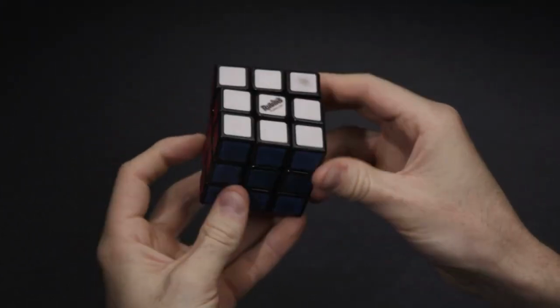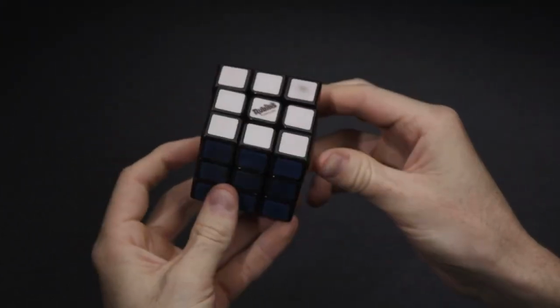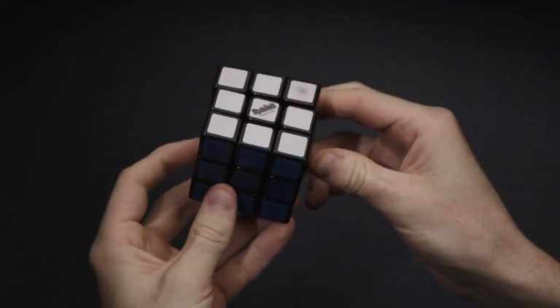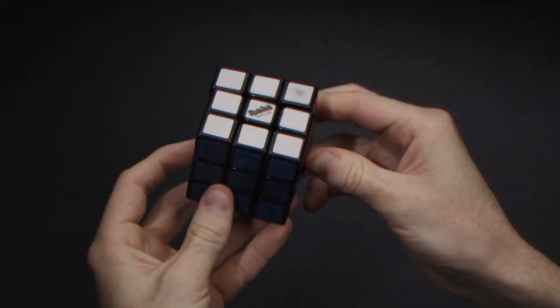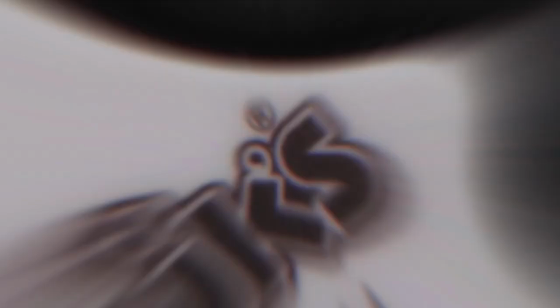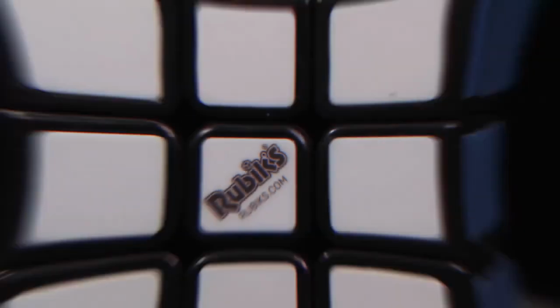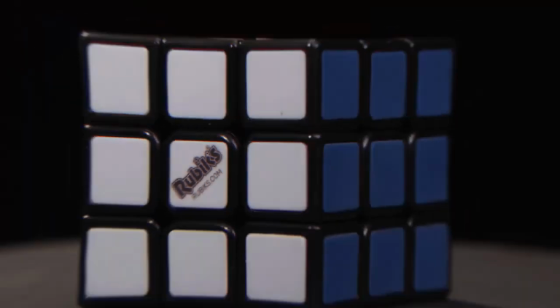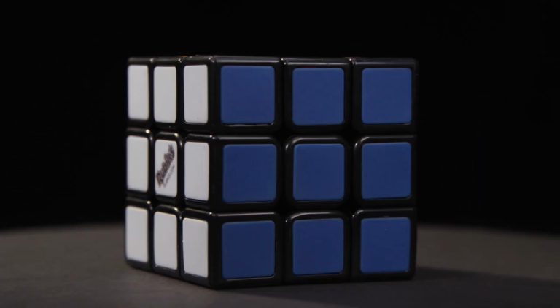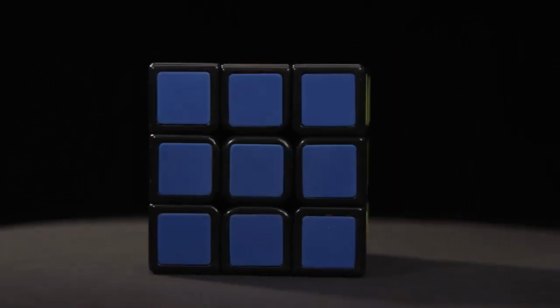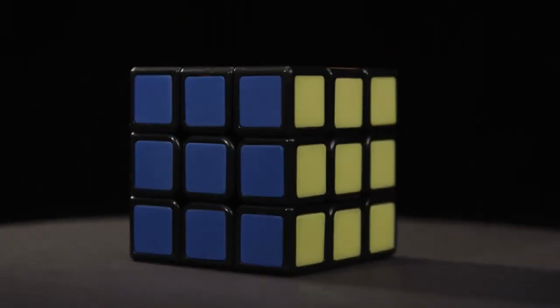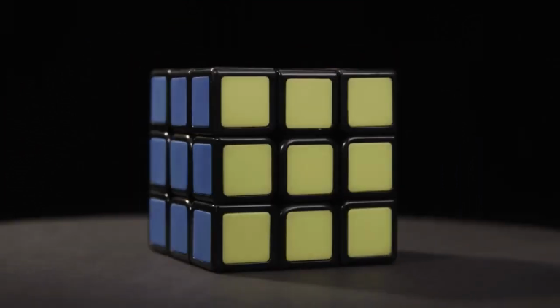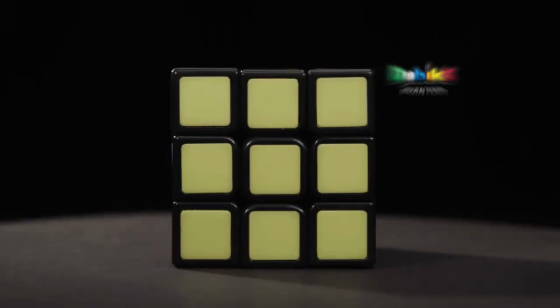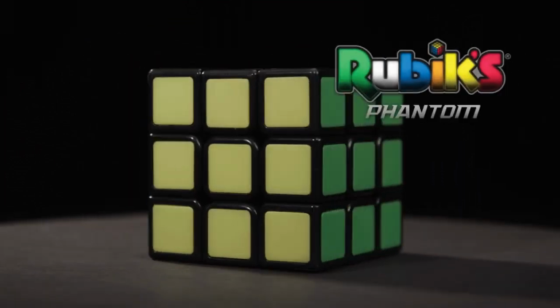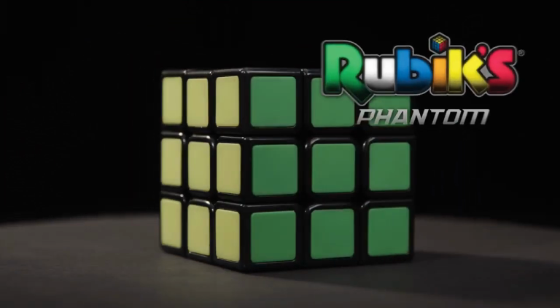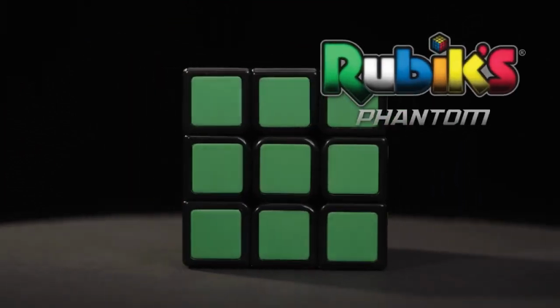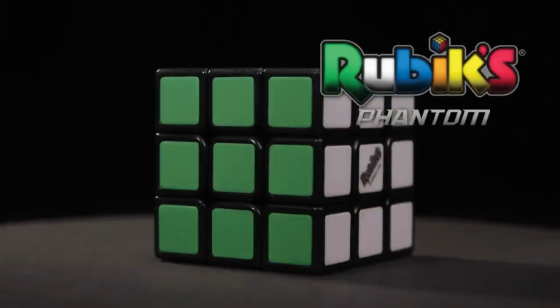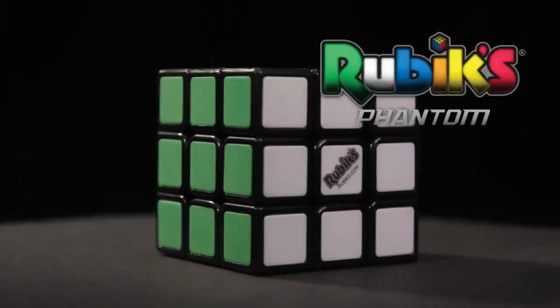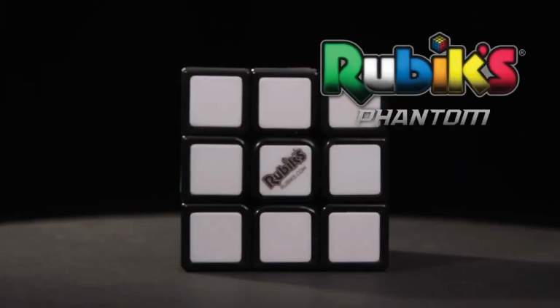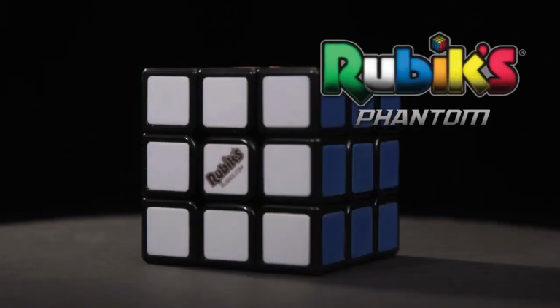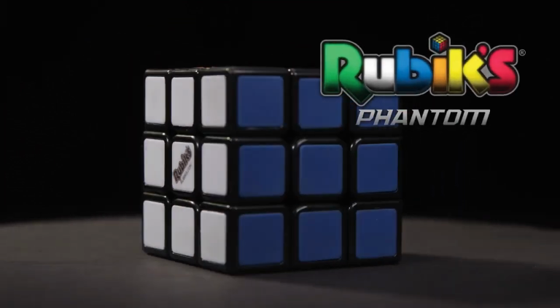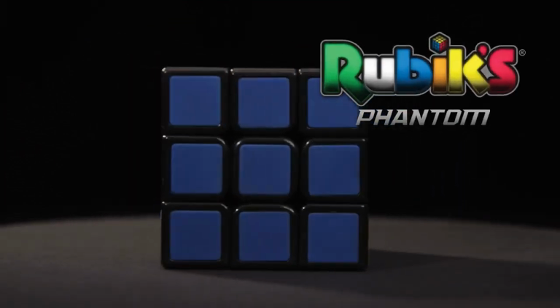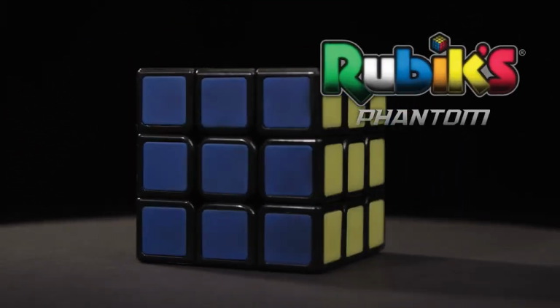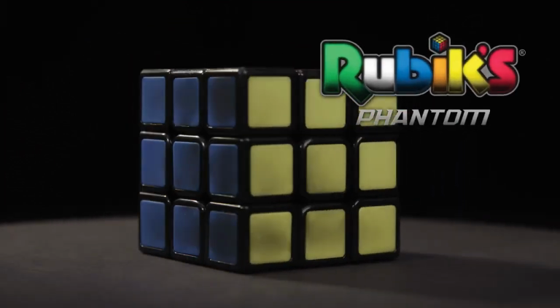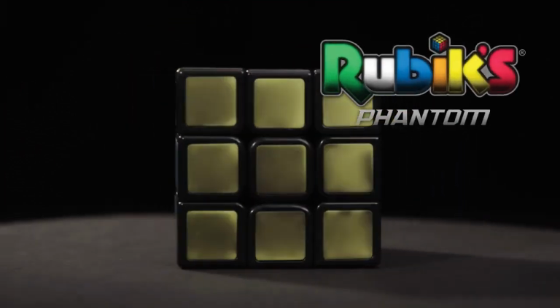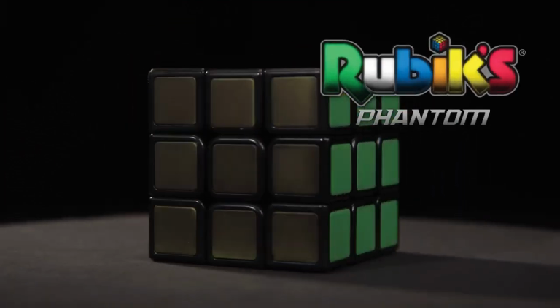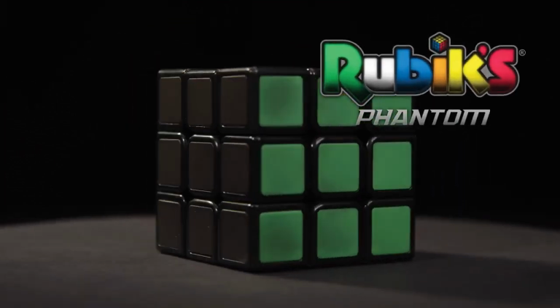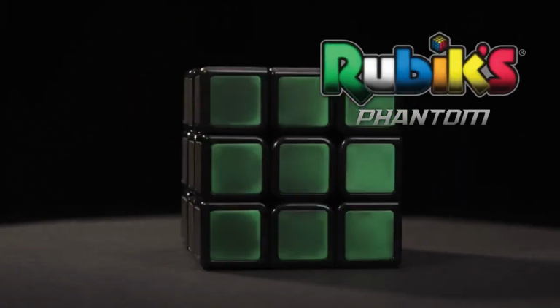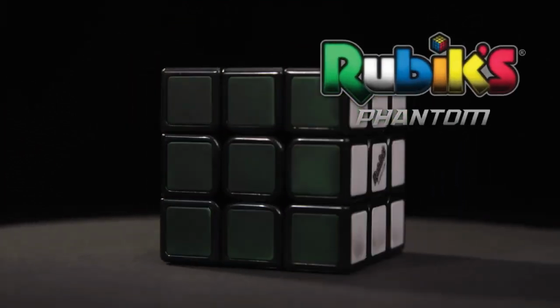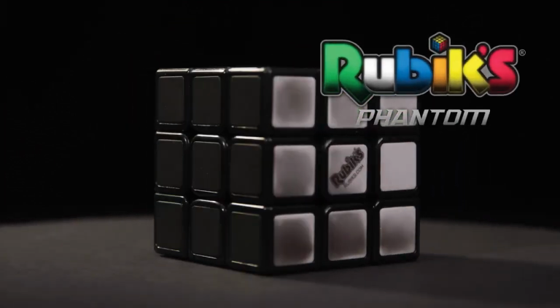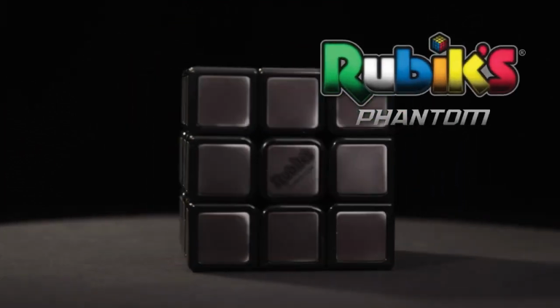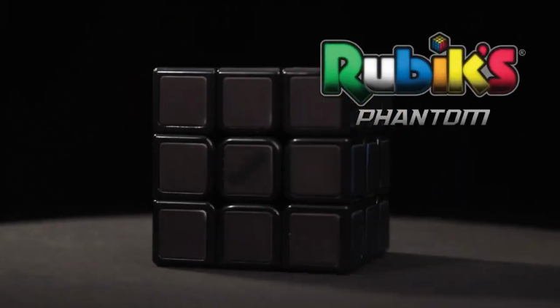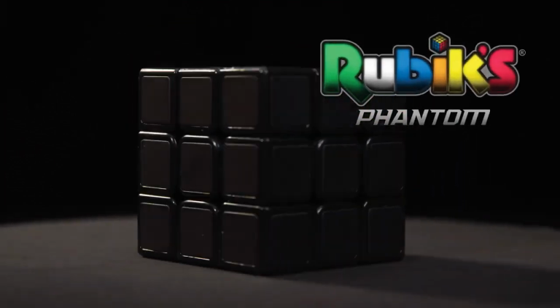The all-new Rubik's Phantom Cube. Solve it before it disappears.